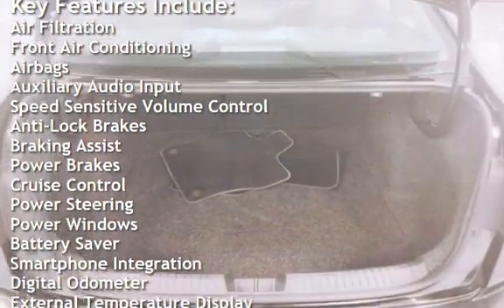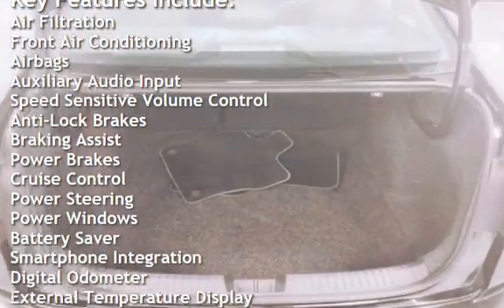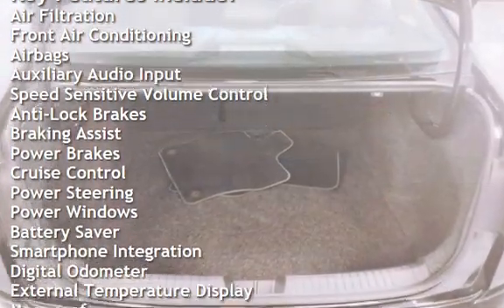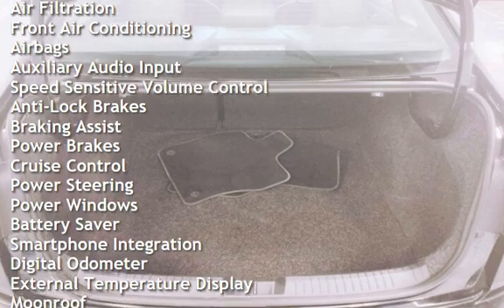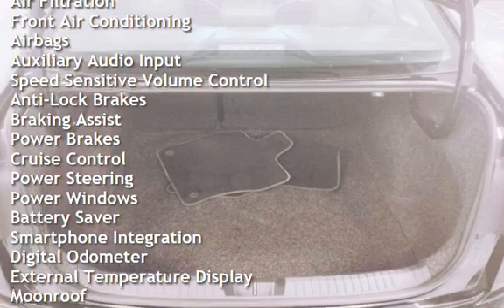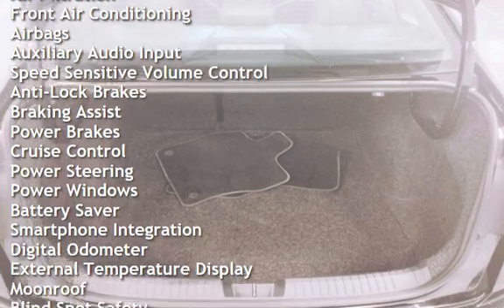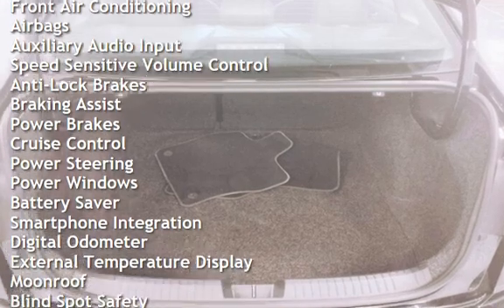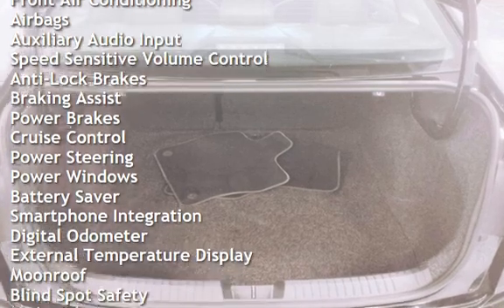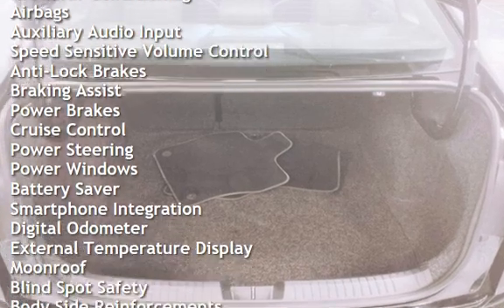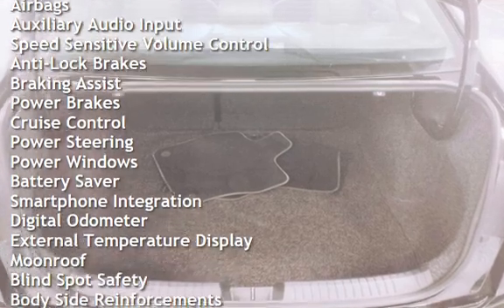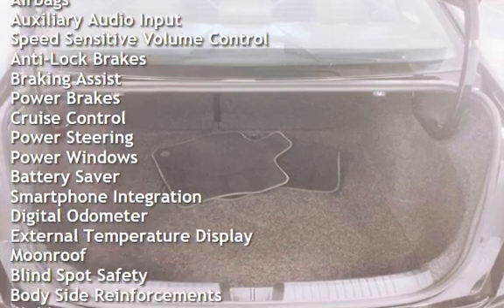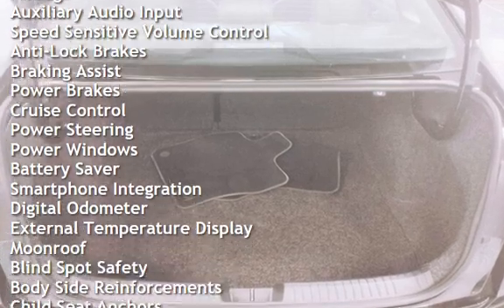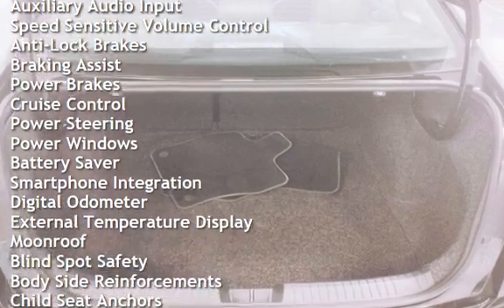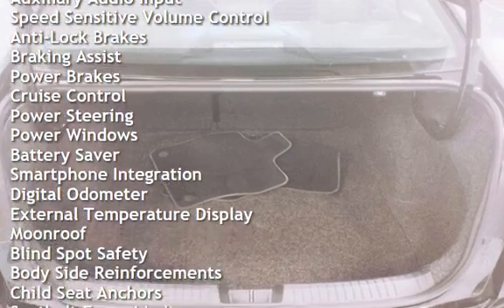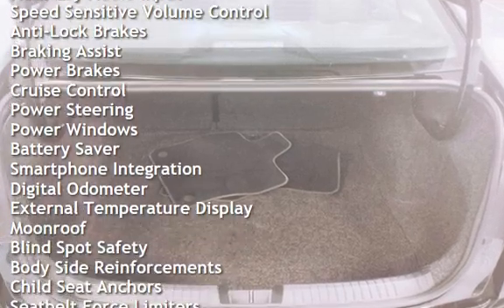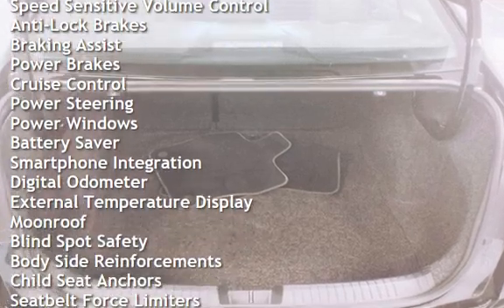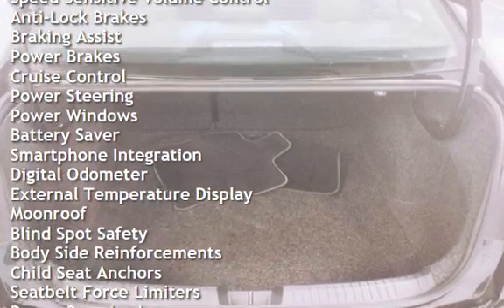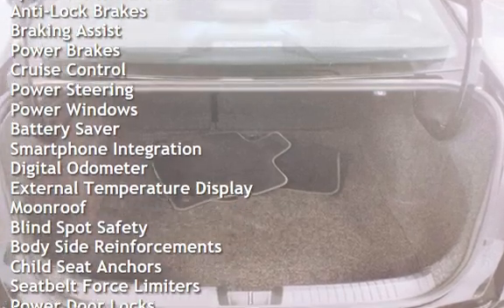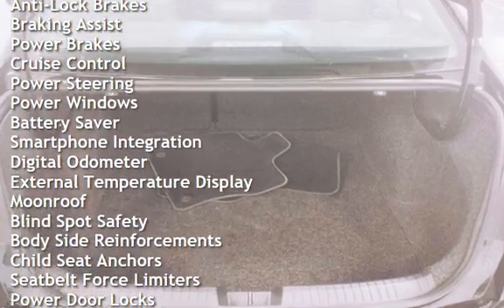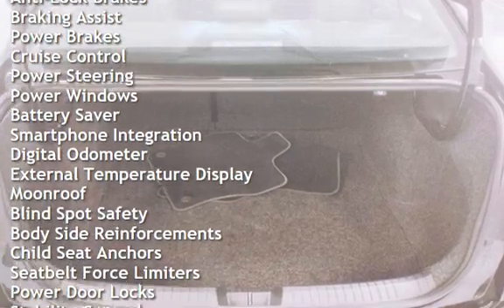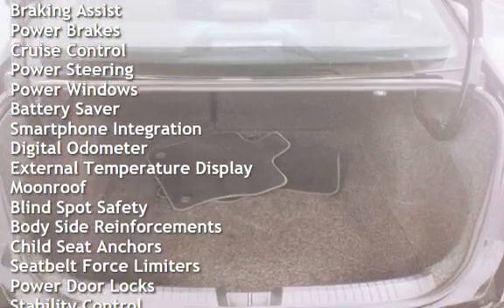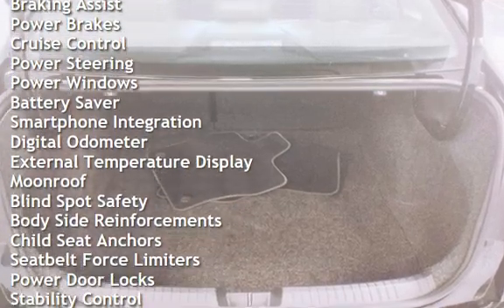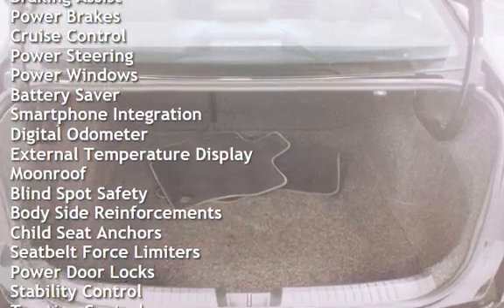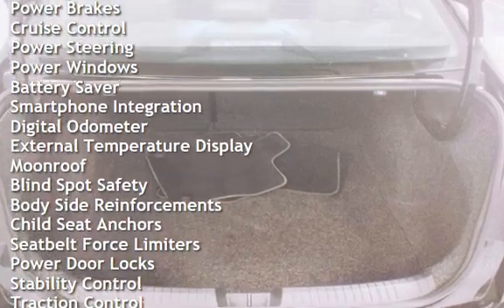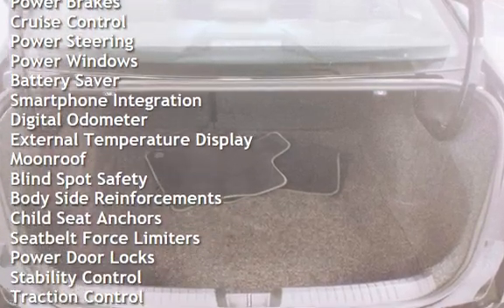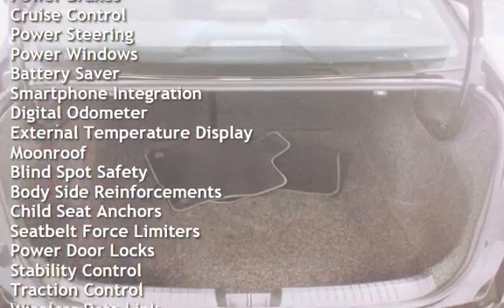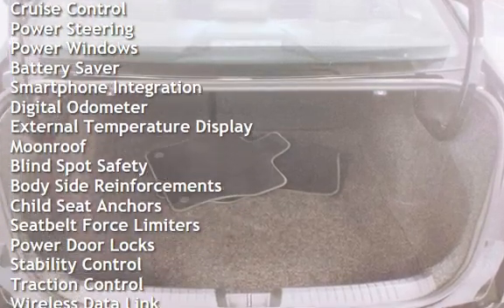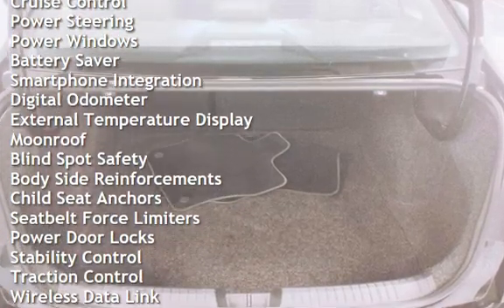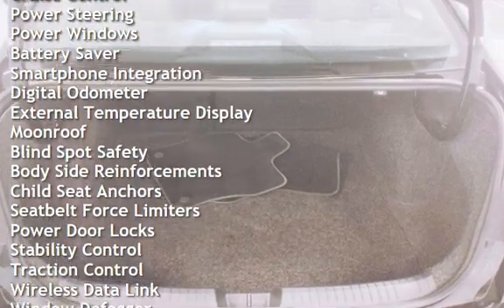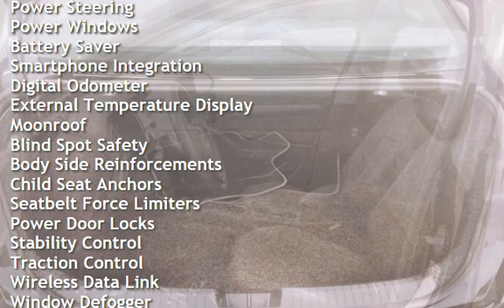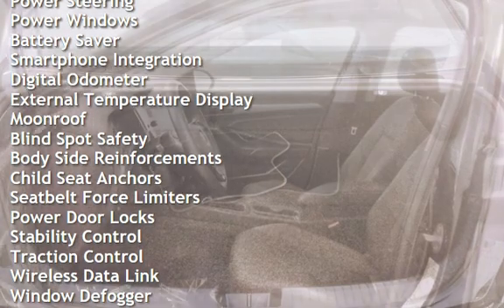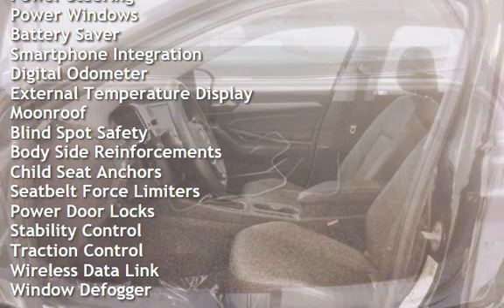Anti-lock brakes, braking assist, power brakes, cruise control, power steering, and power windows.